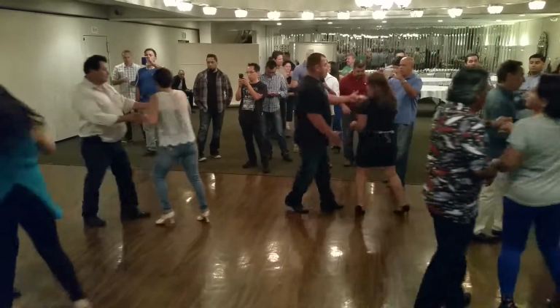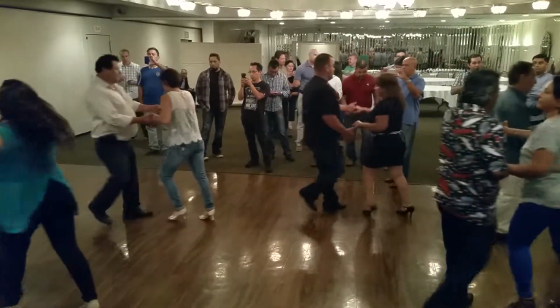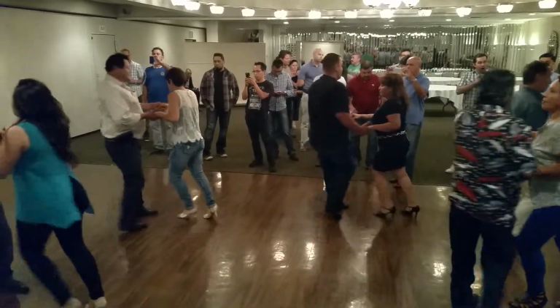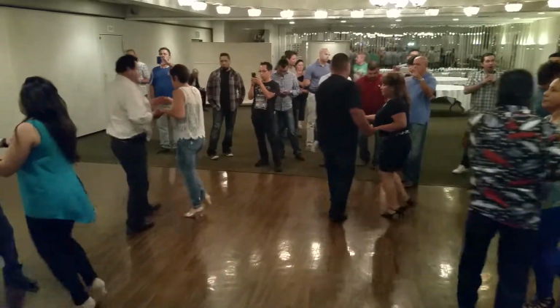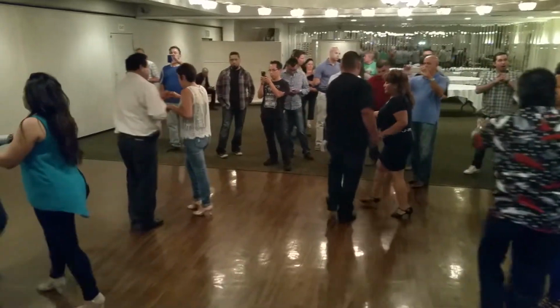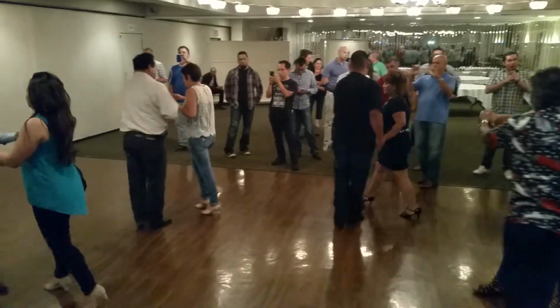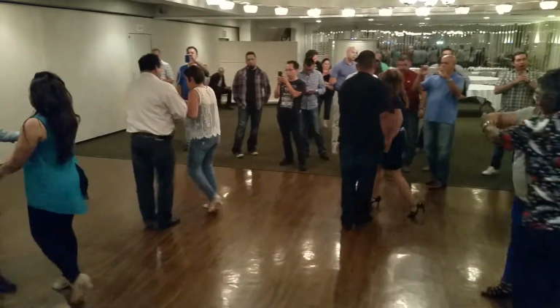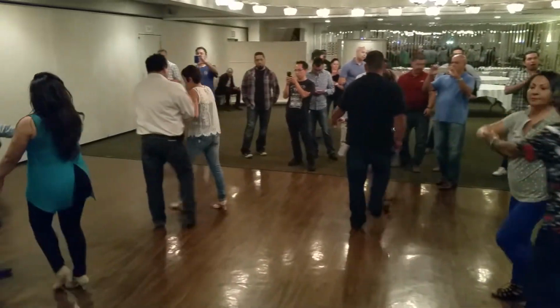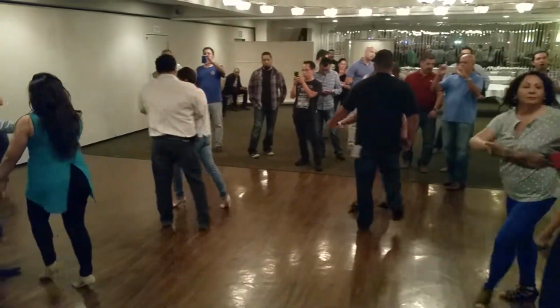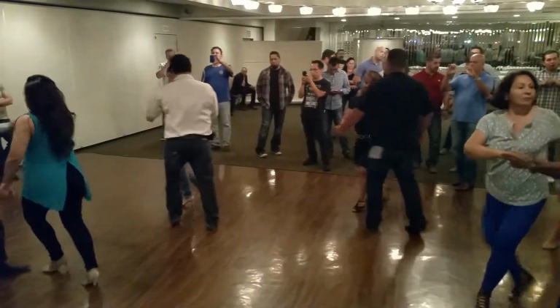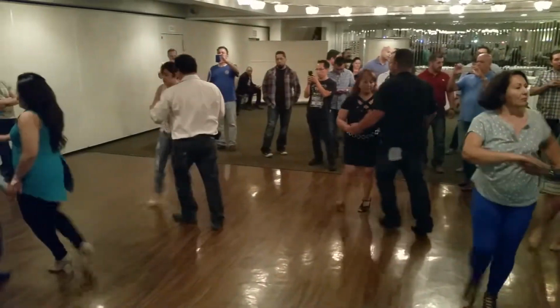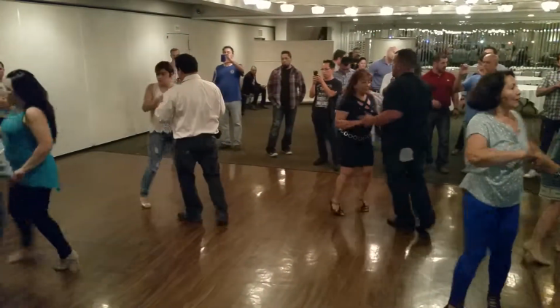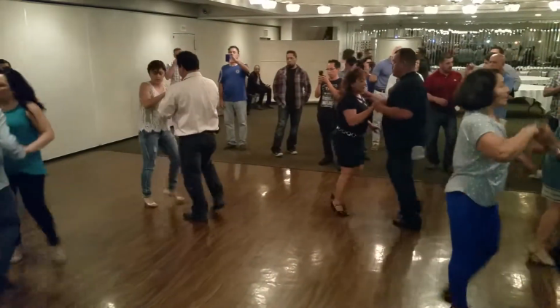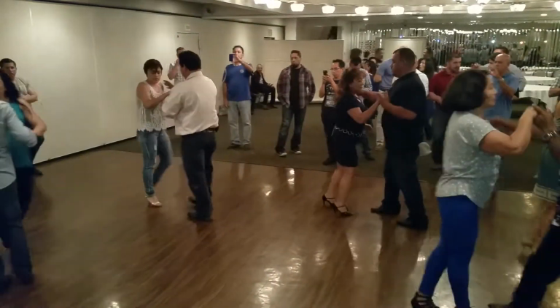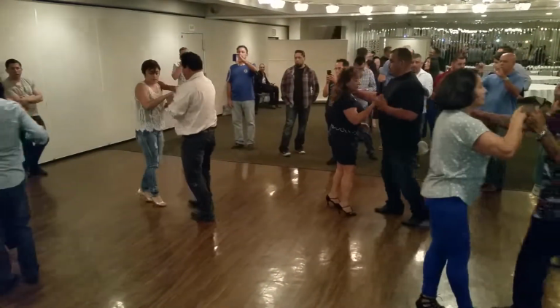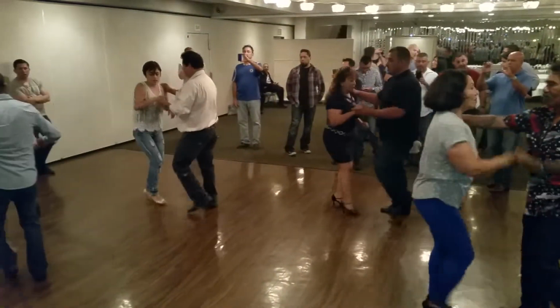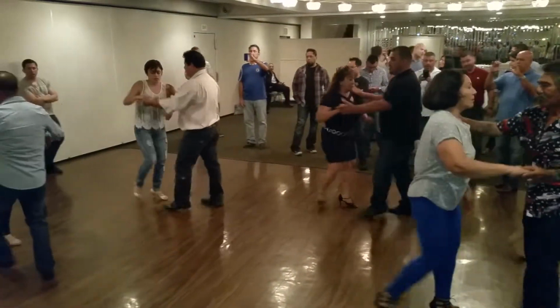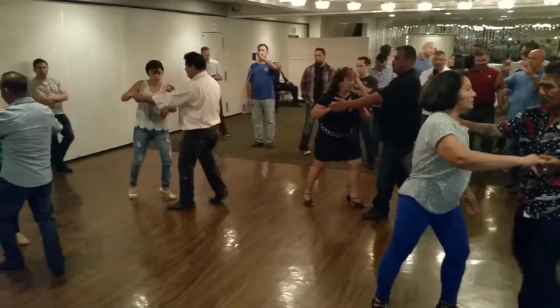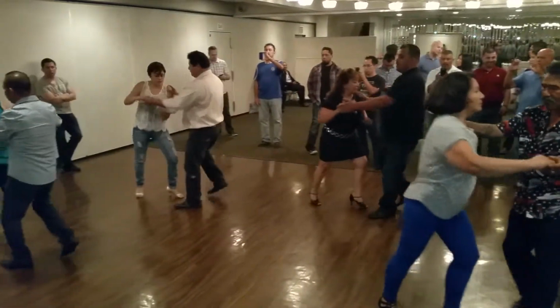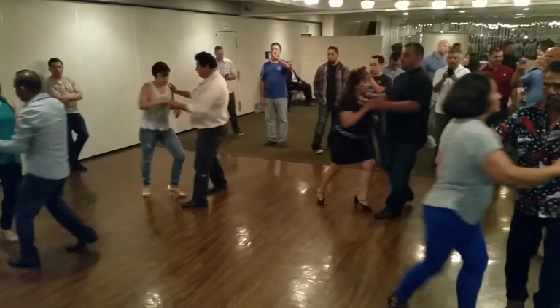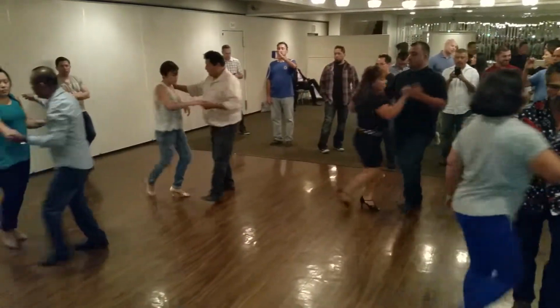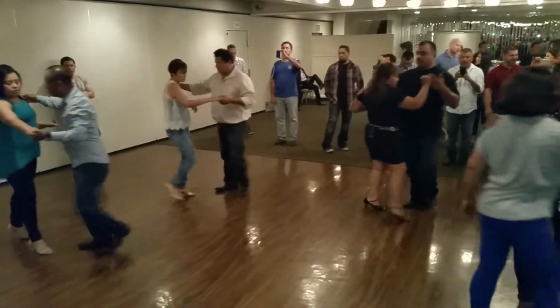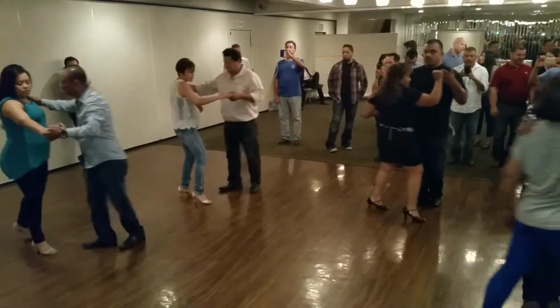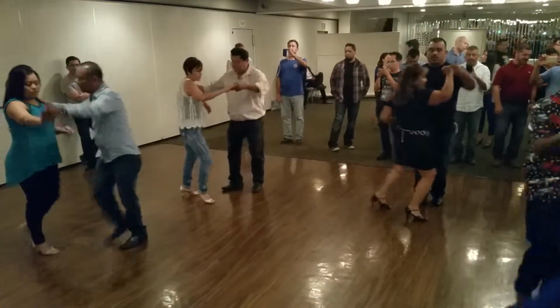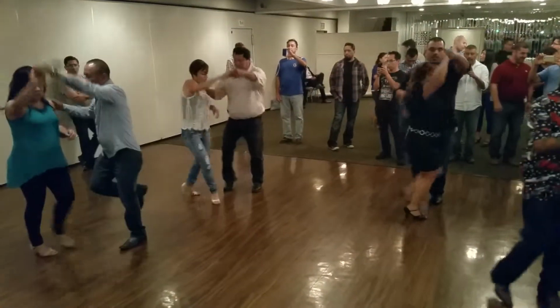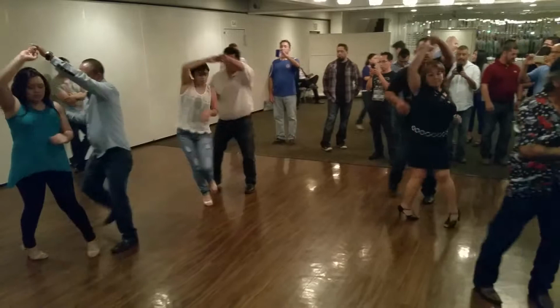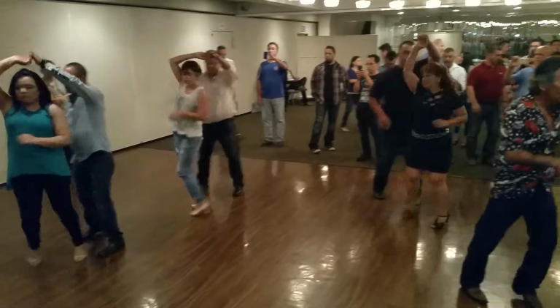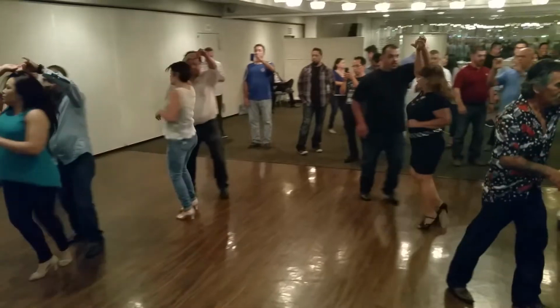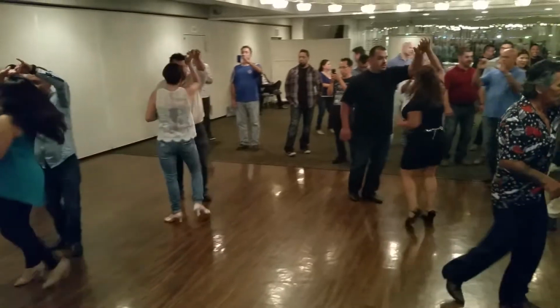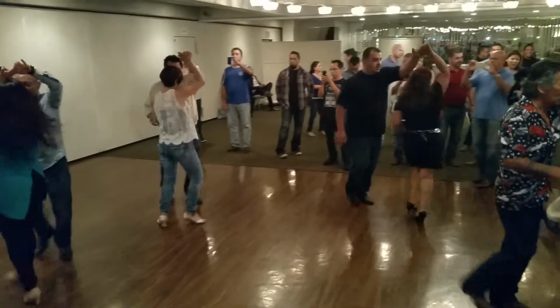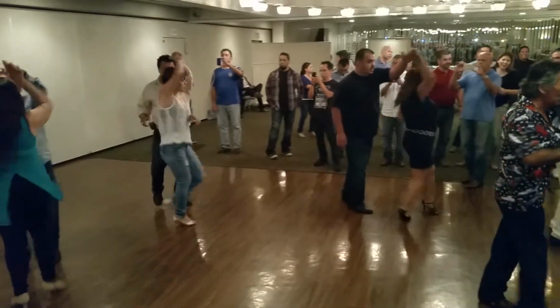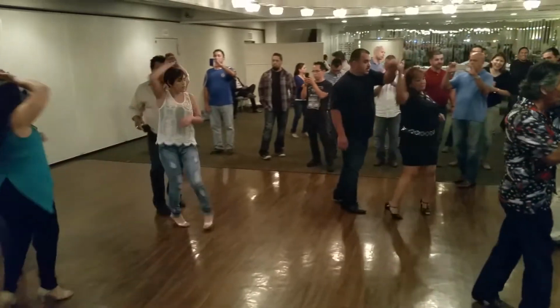1, 2, crossbody outside turn. 1, 2, ladies with the right hand turn.